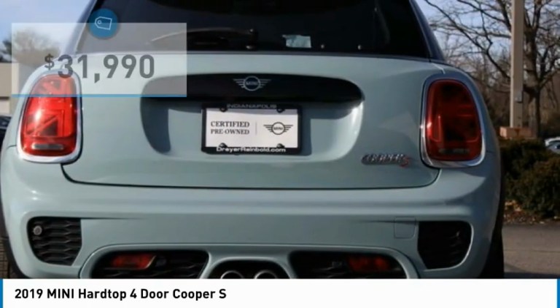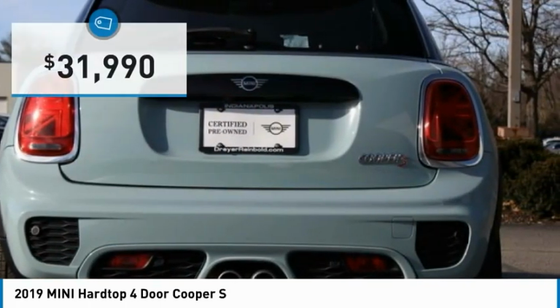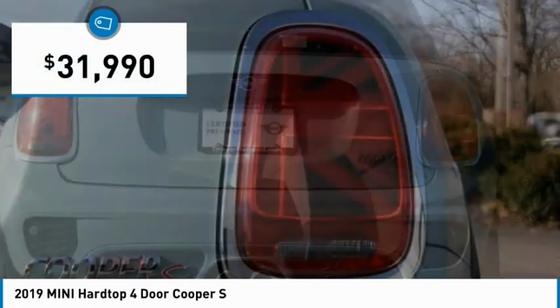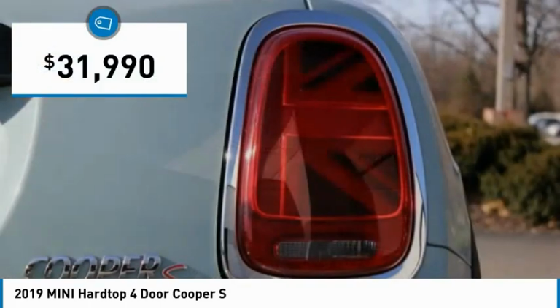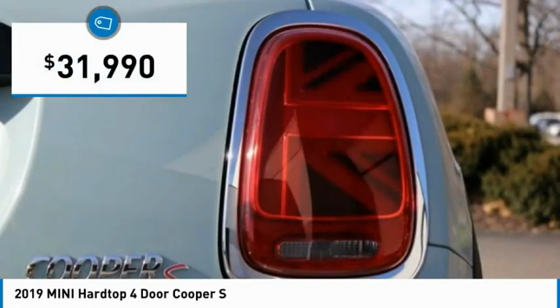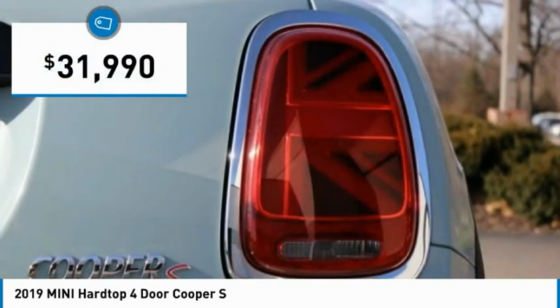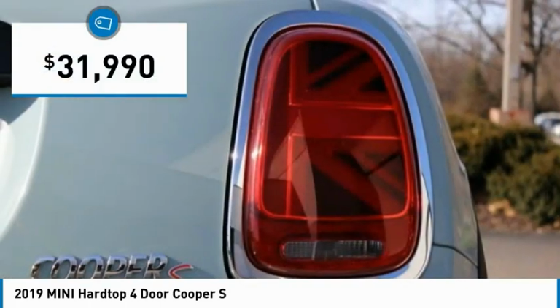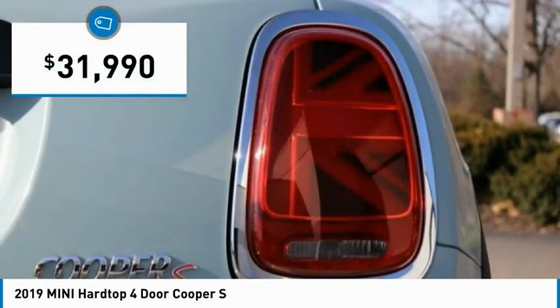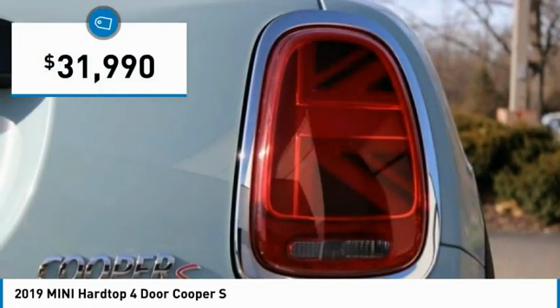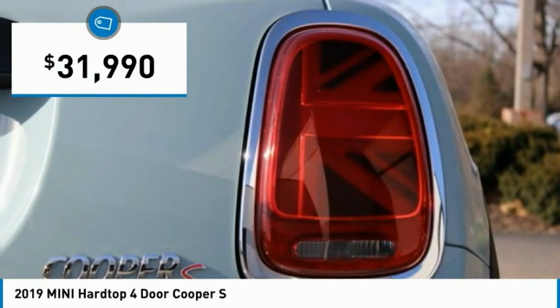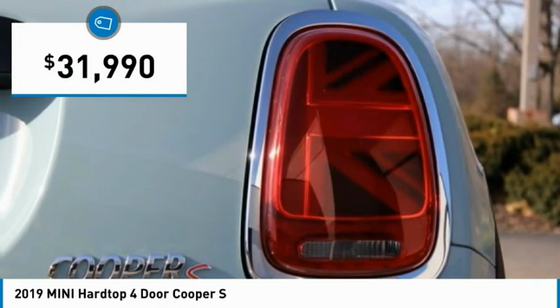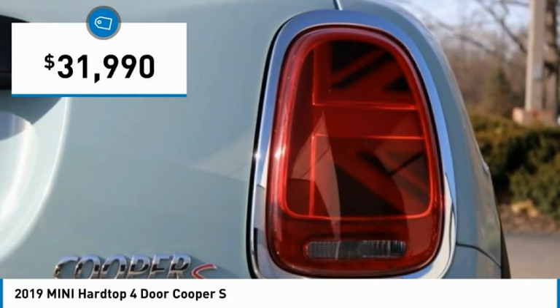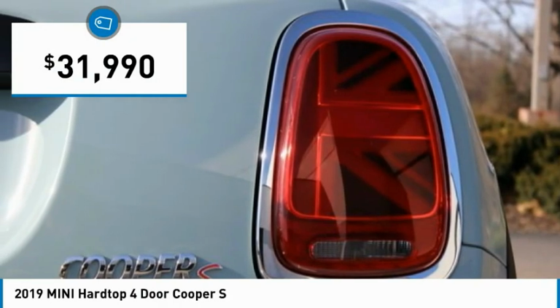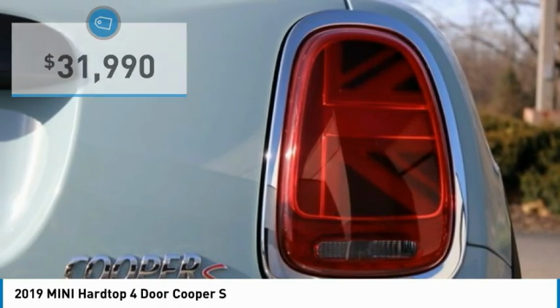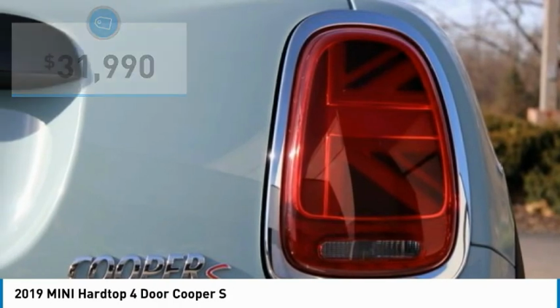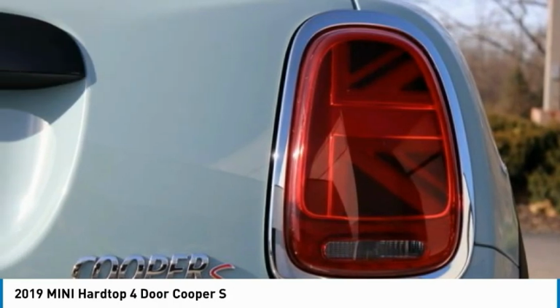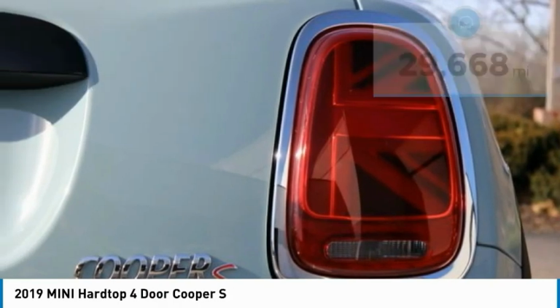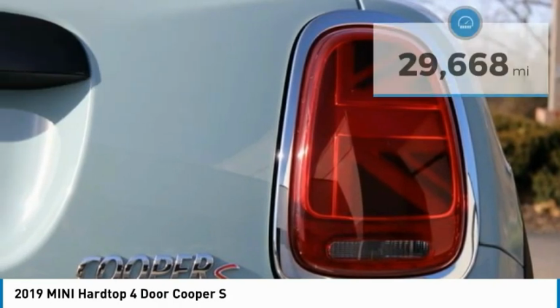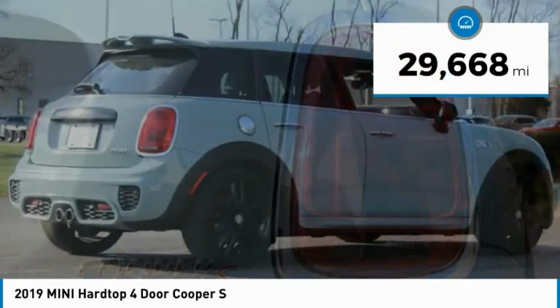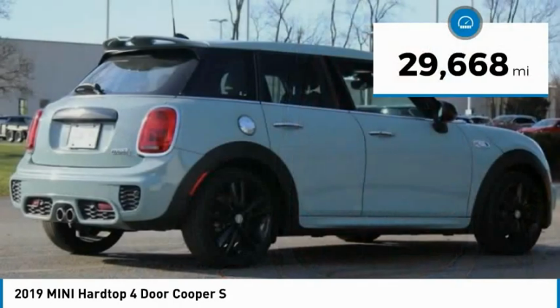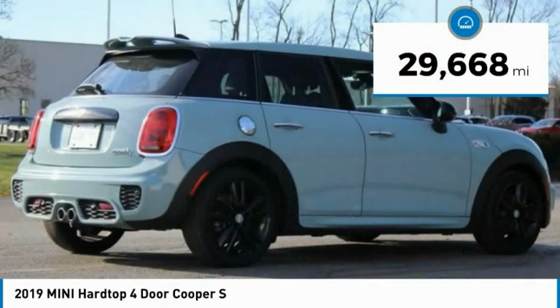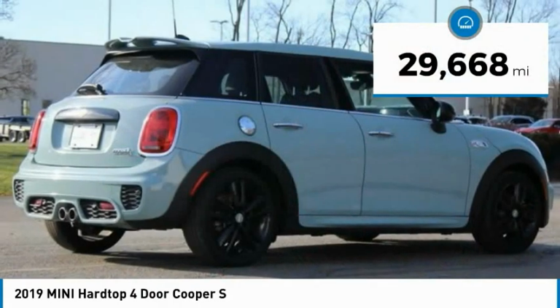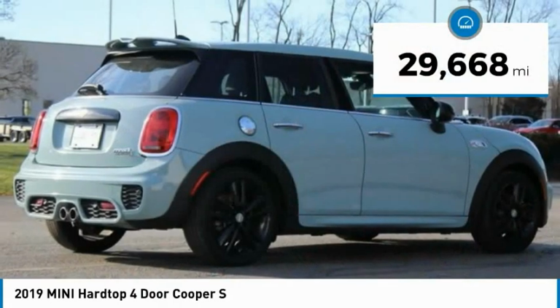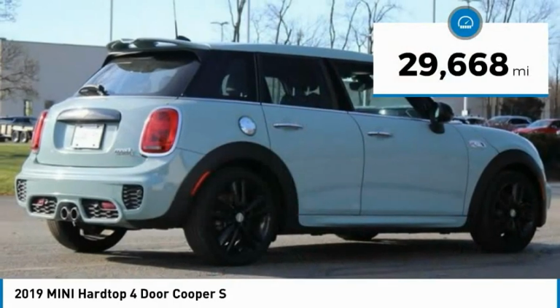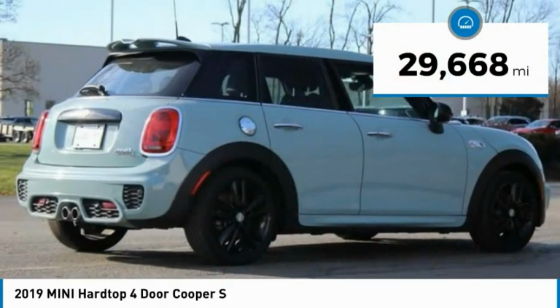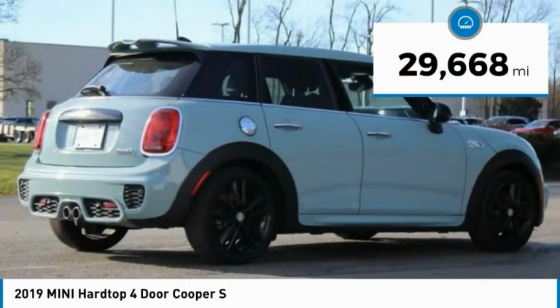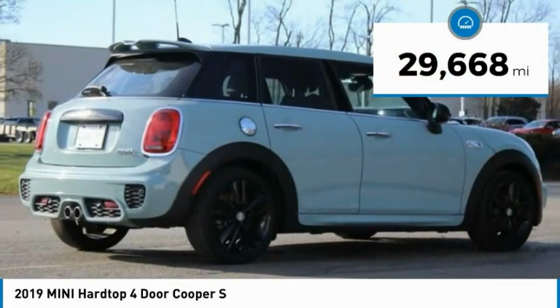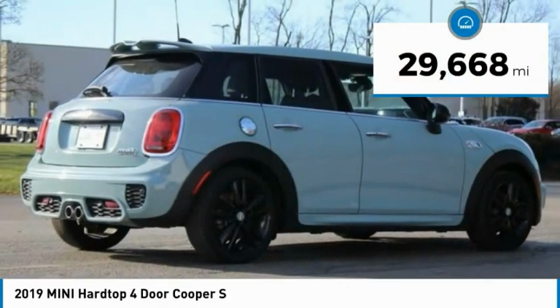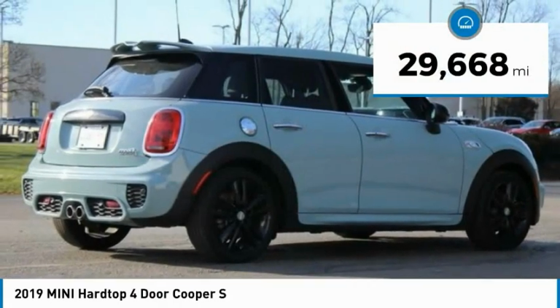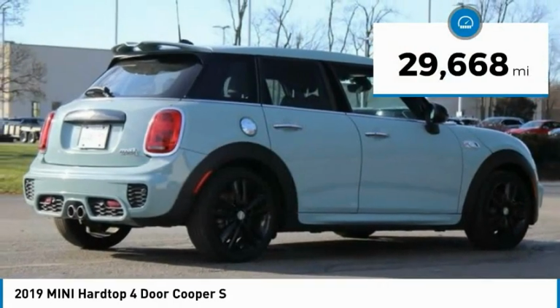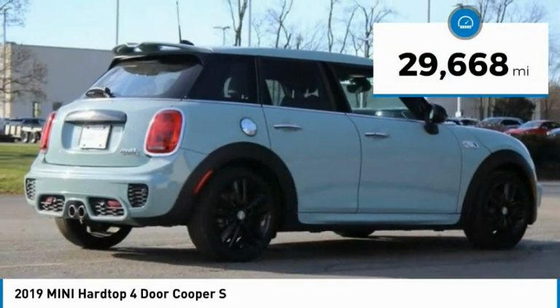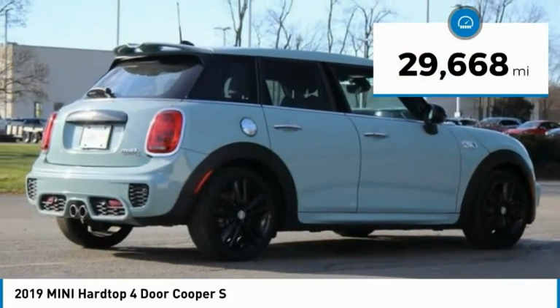It is priced below $35,000, and this vehicle has less than 30,000 miles.